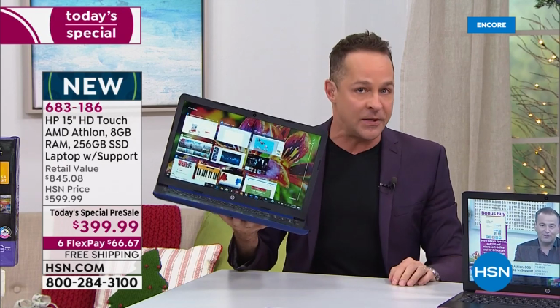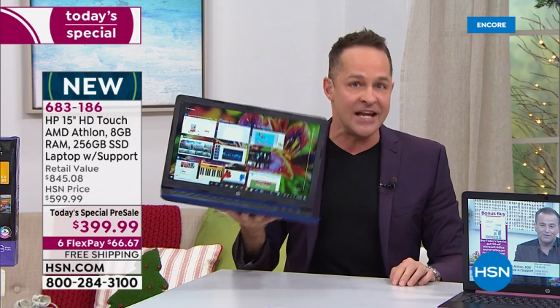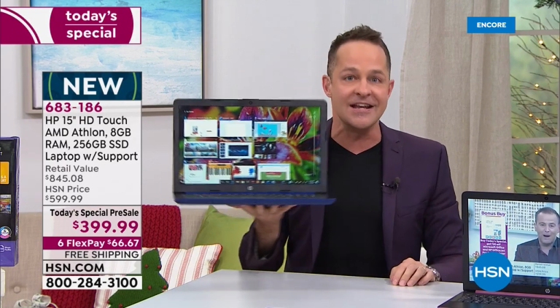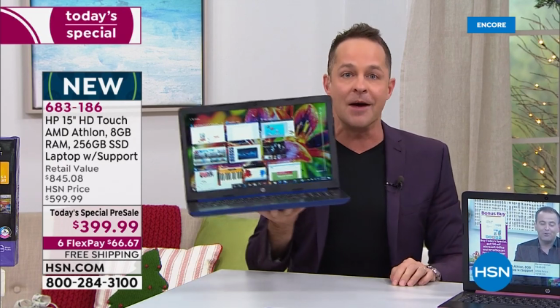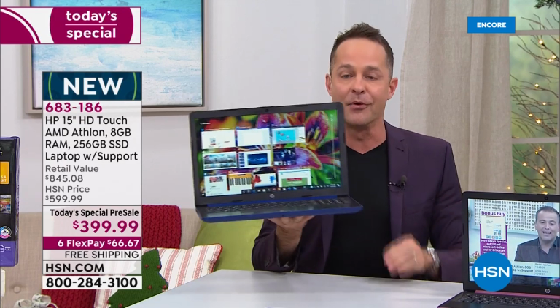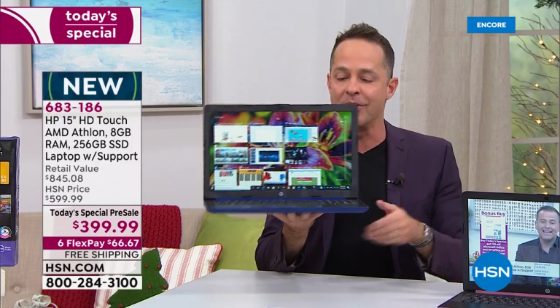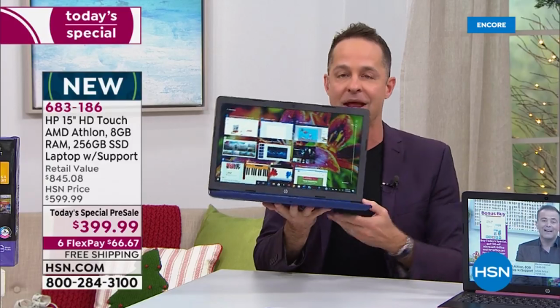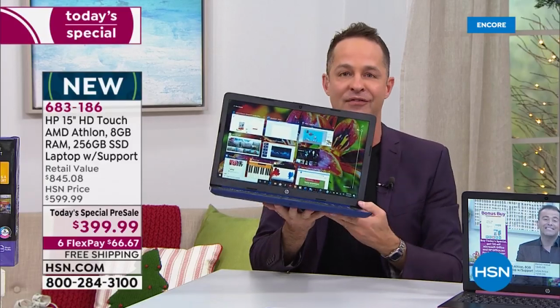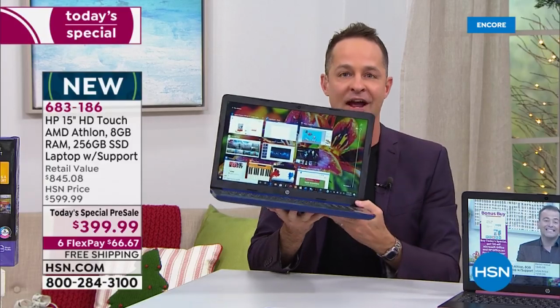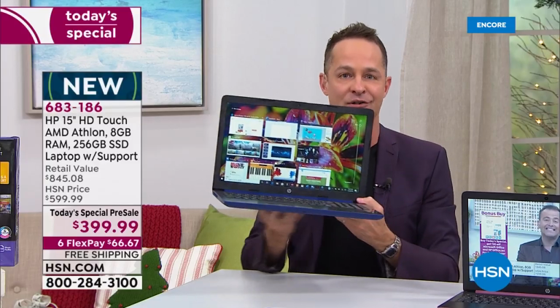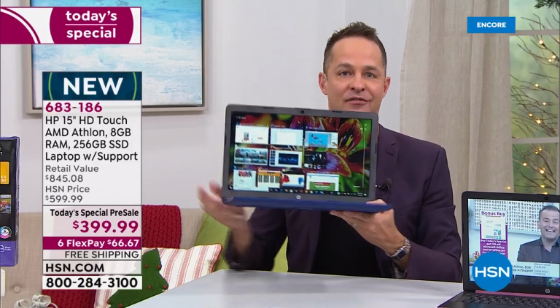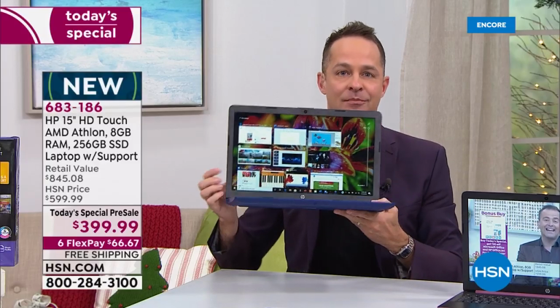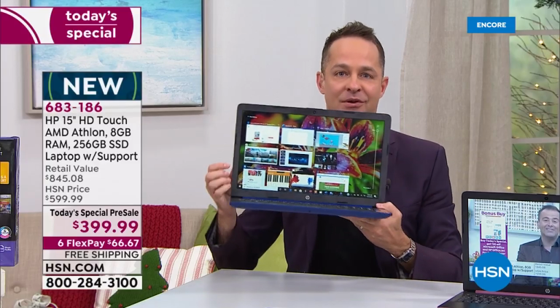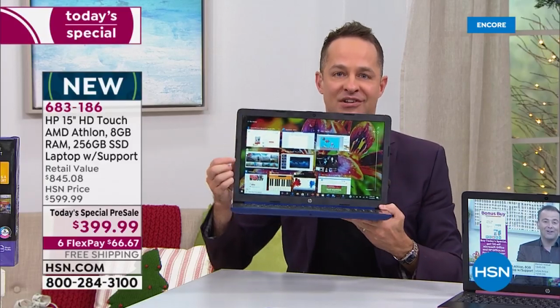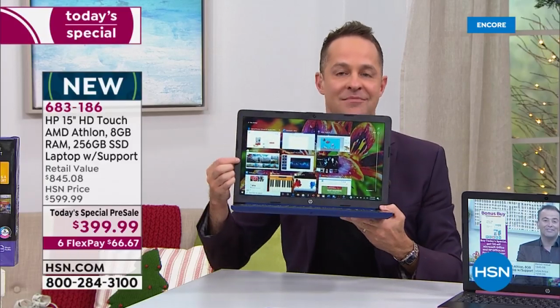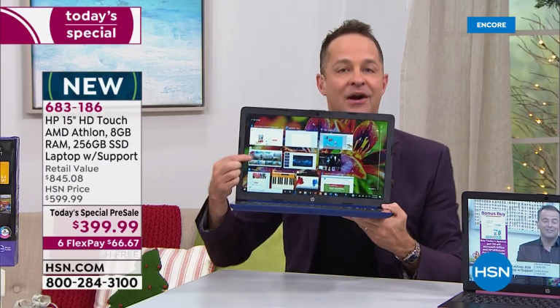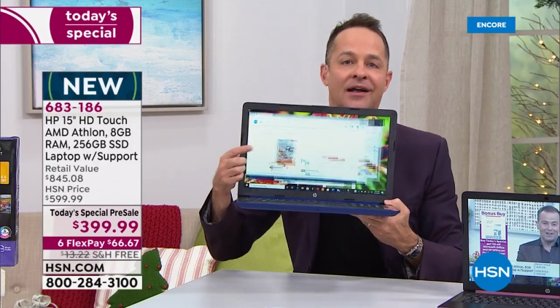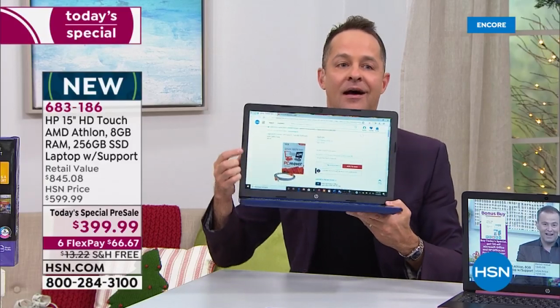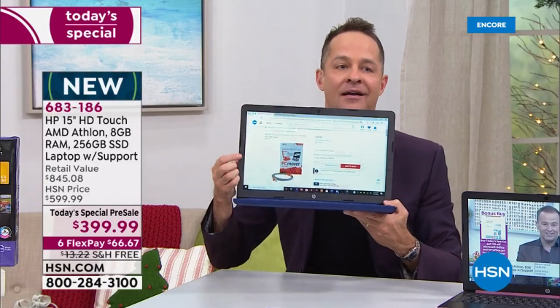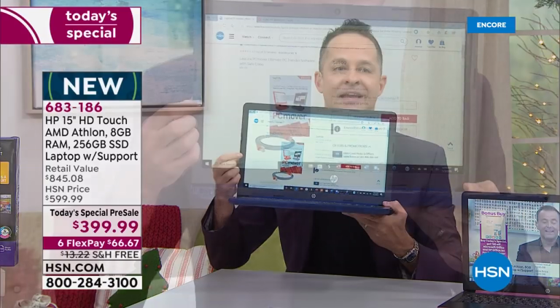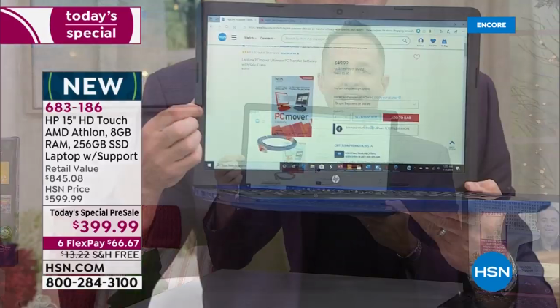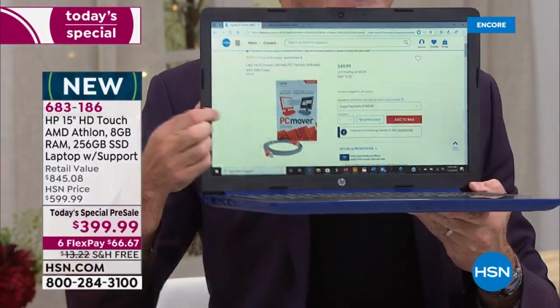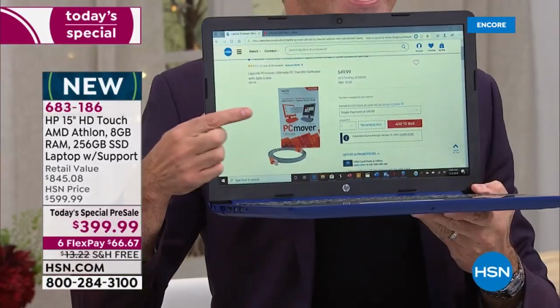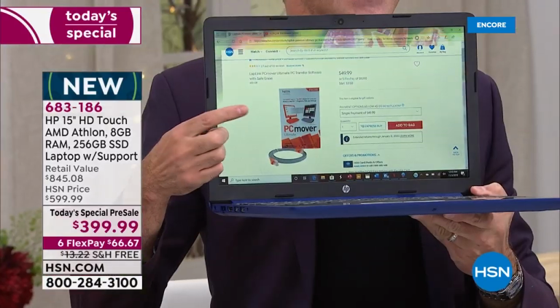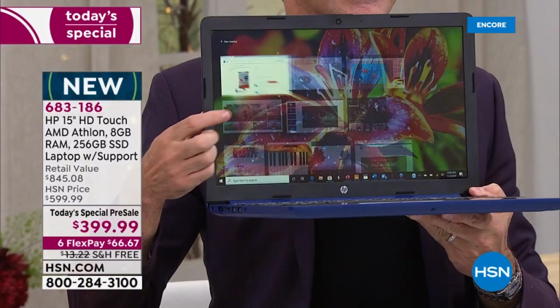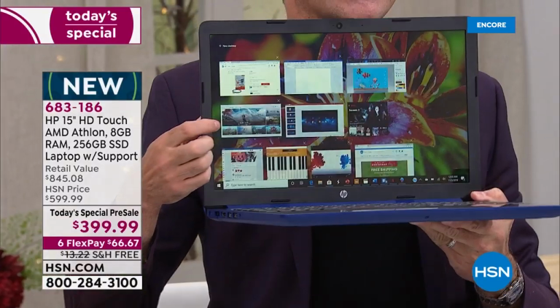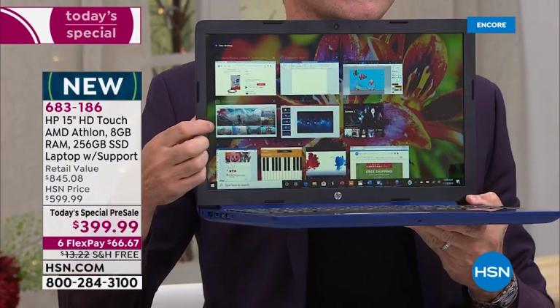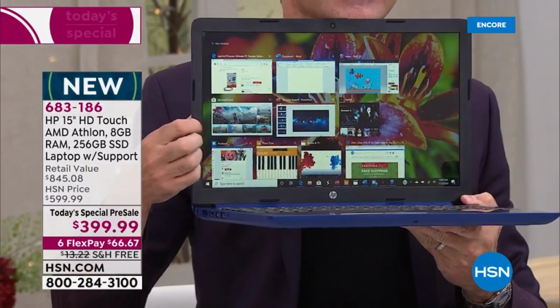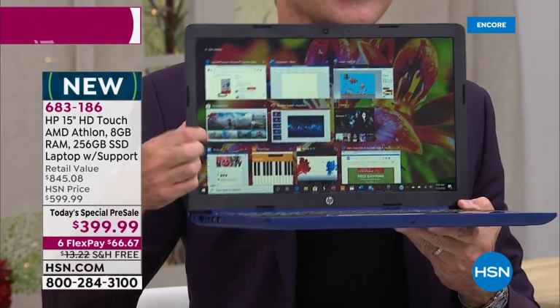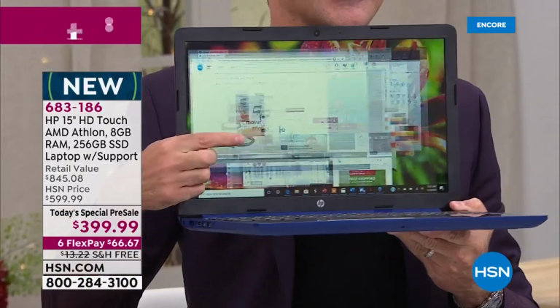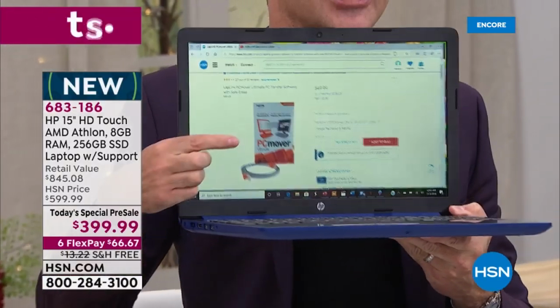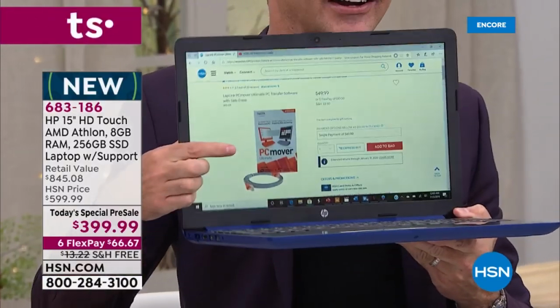HP is the number one manufacturer of computers in America. And it's a touchscreen.